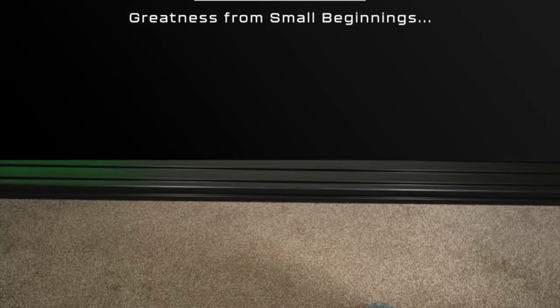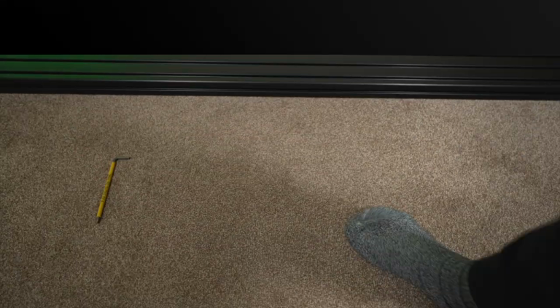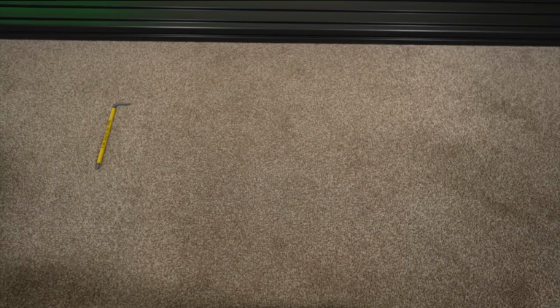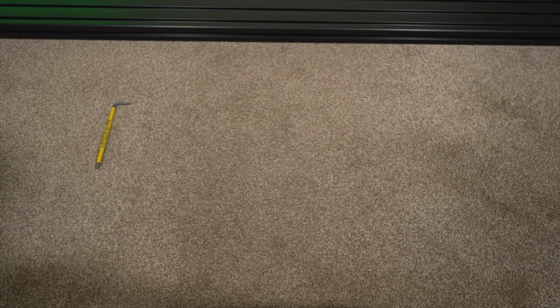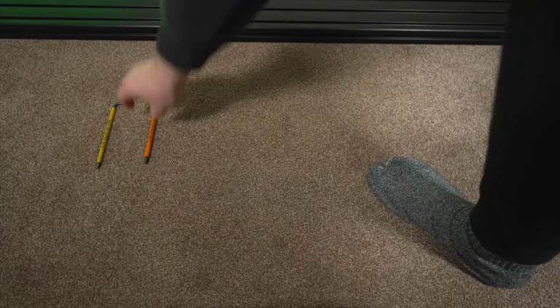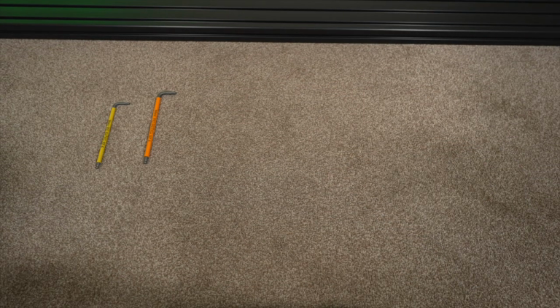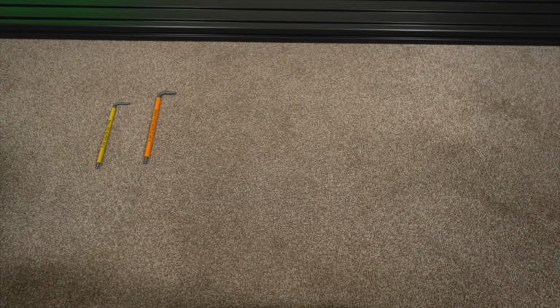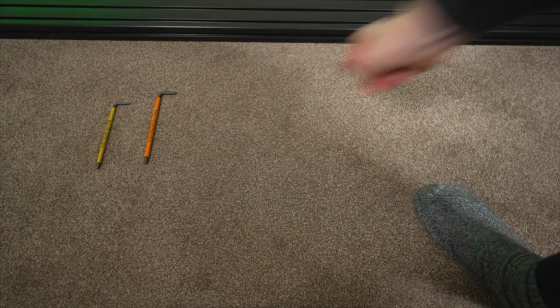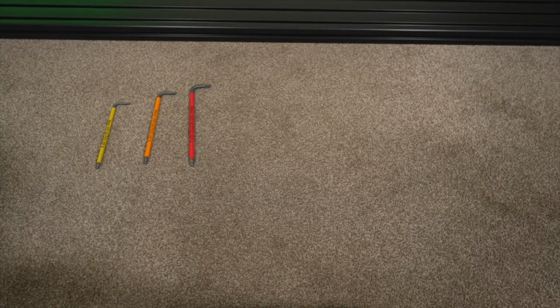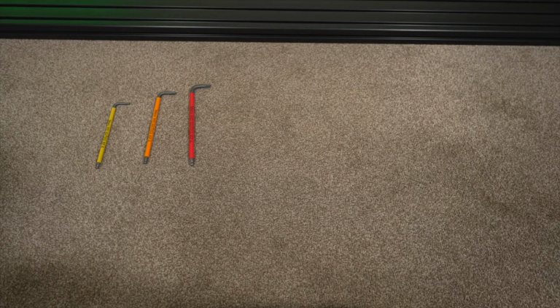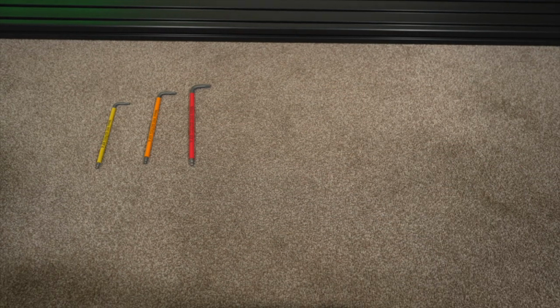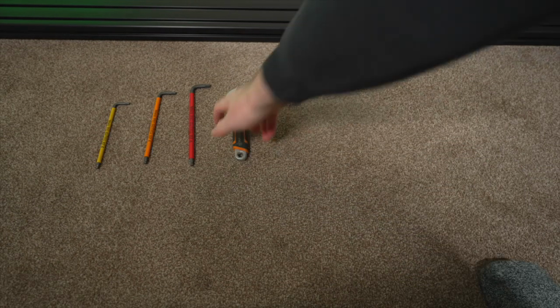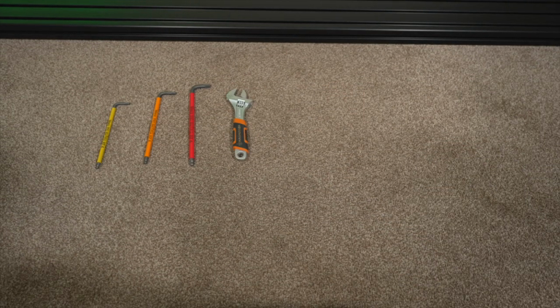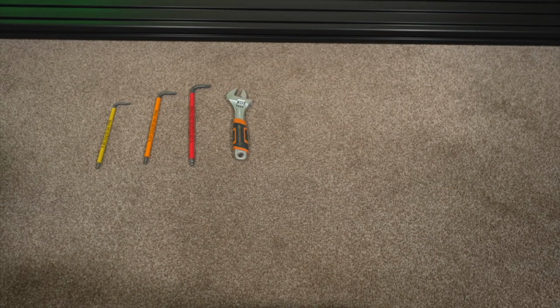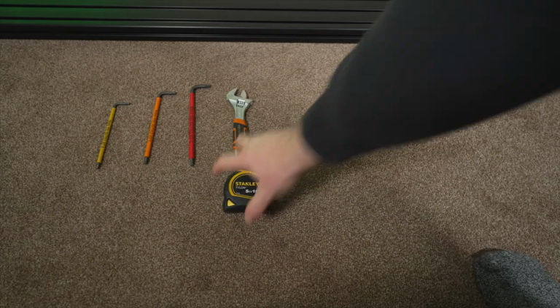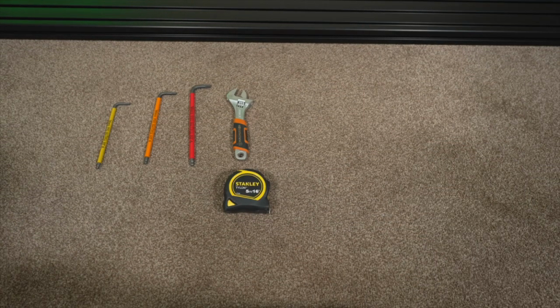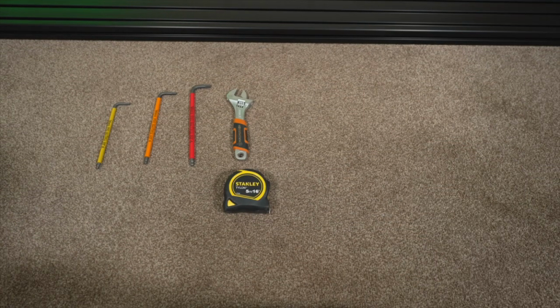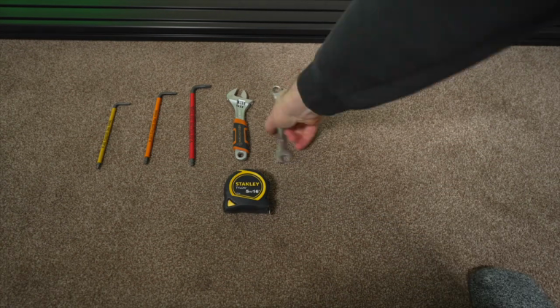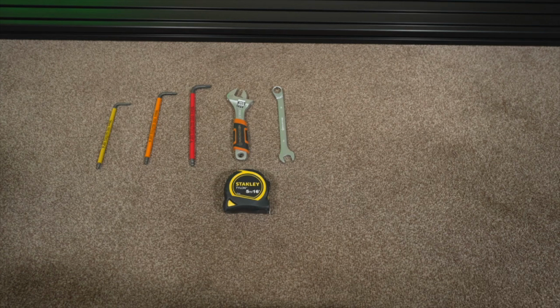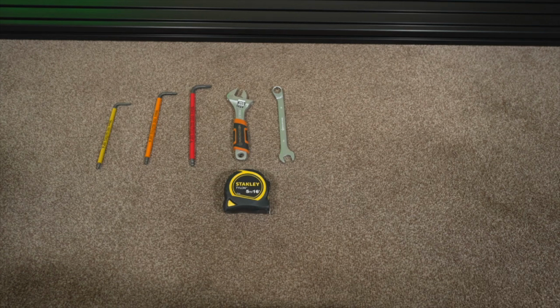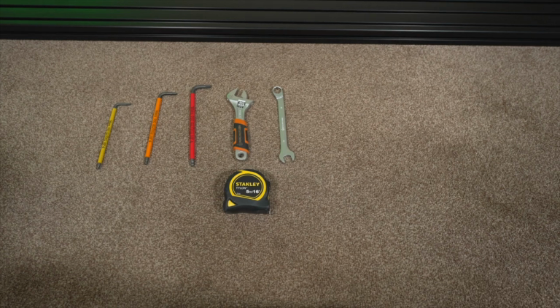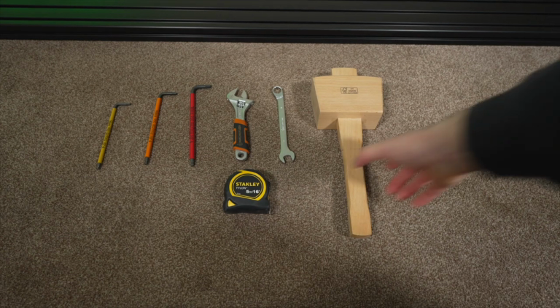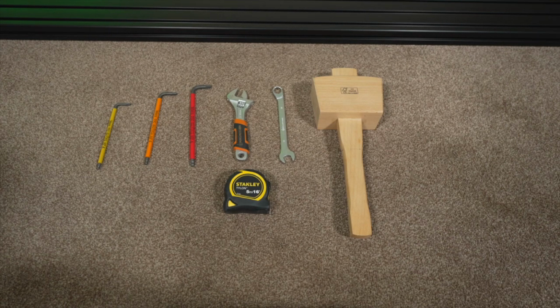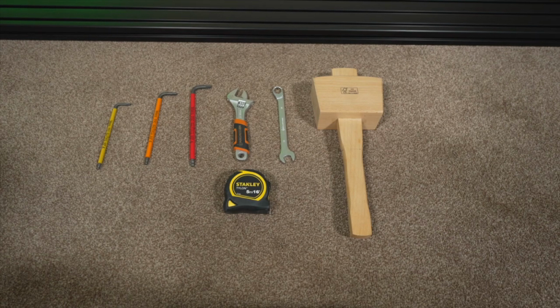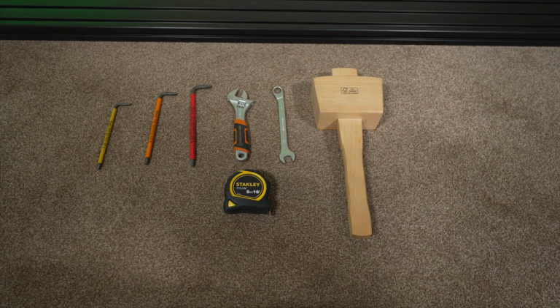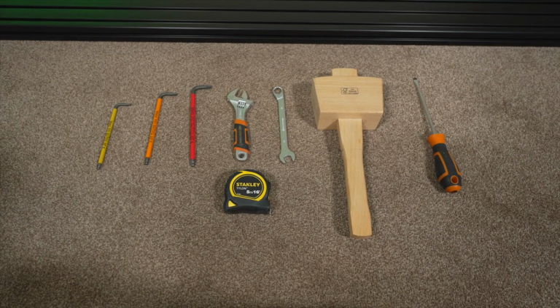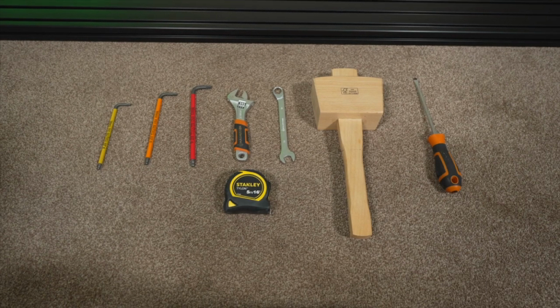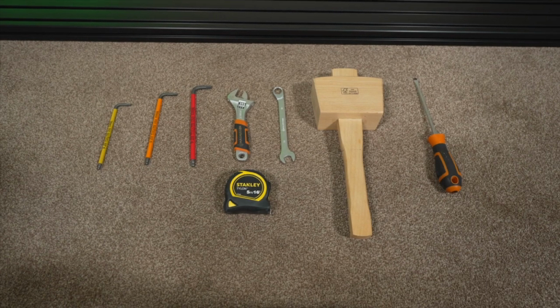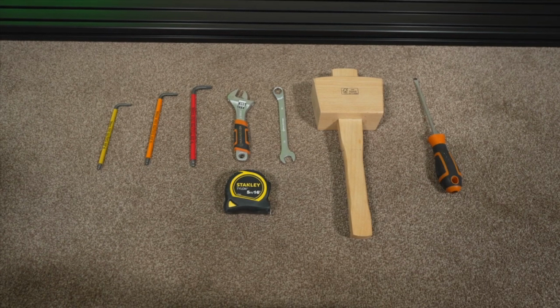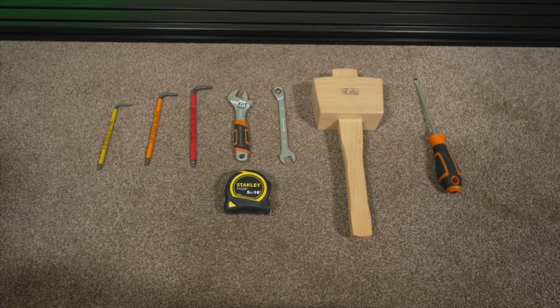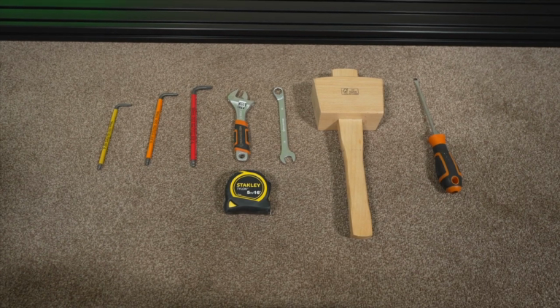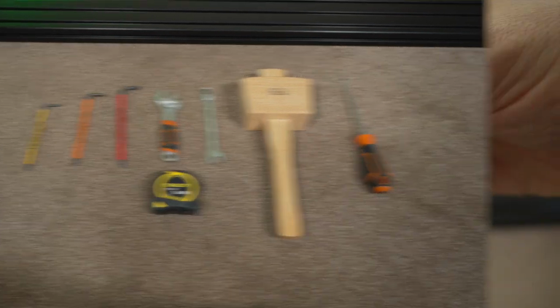To embark on this, you're going to want to make sure you have a decent set of tools. Here we've got a good allen key set, wrench, tape measure, spanner, wood mallet, and a screwdriver.